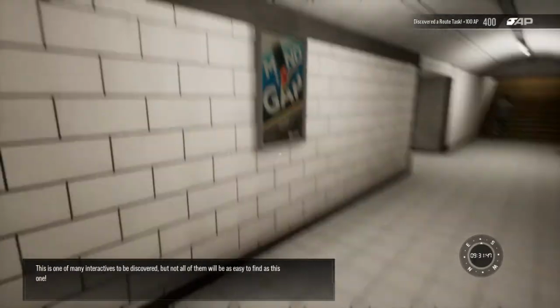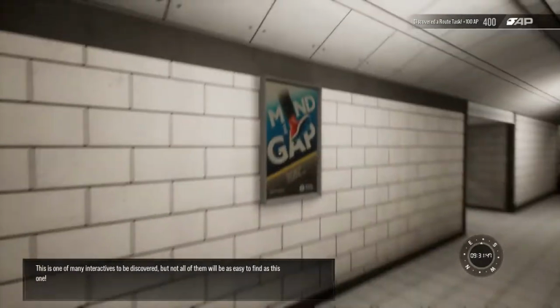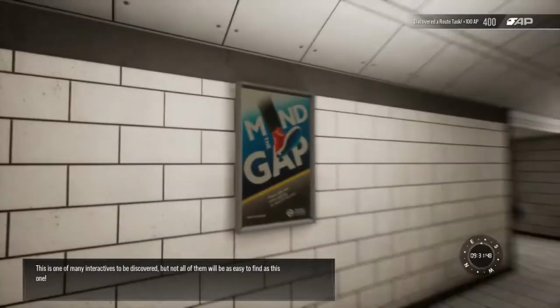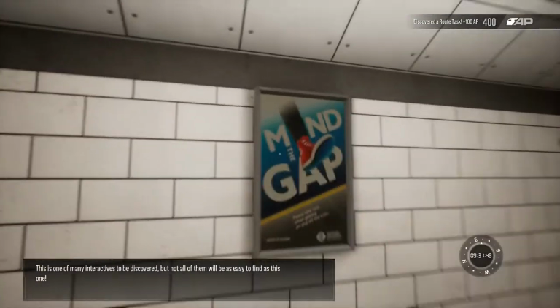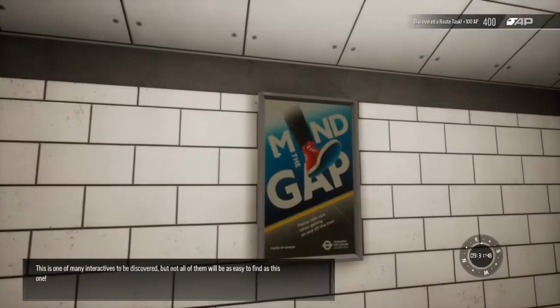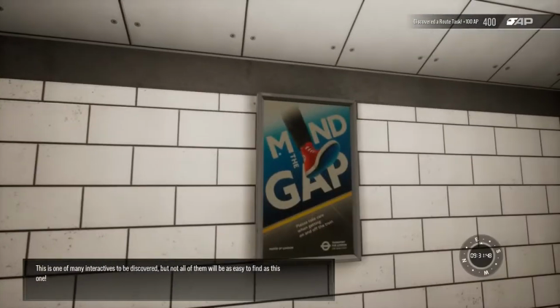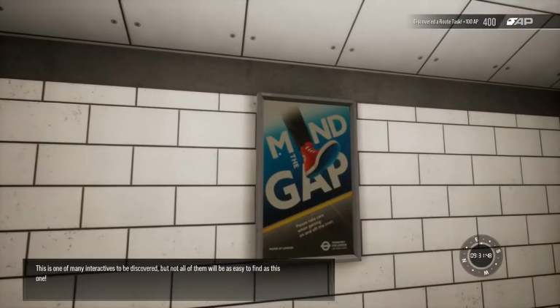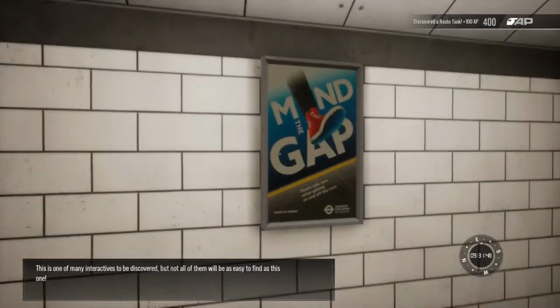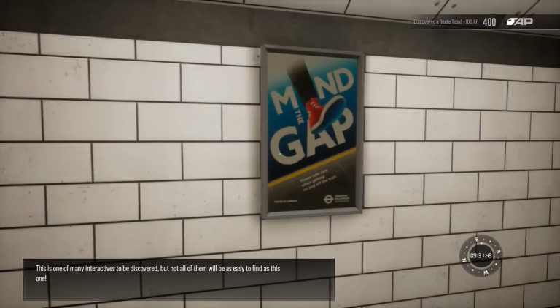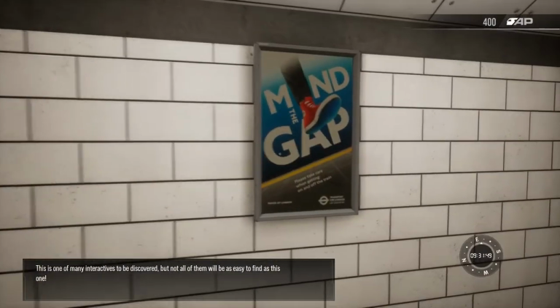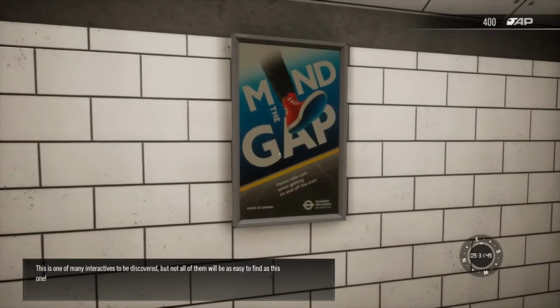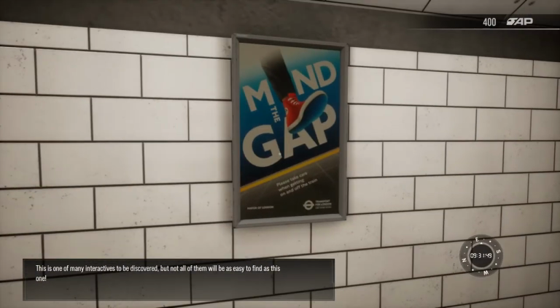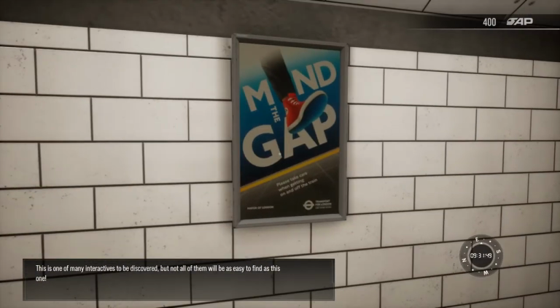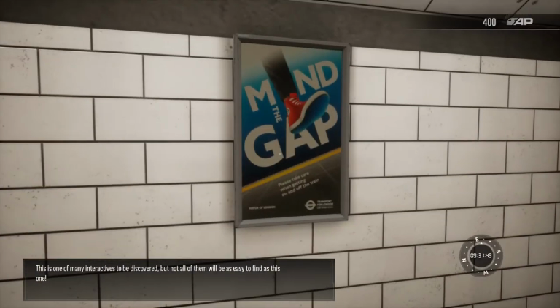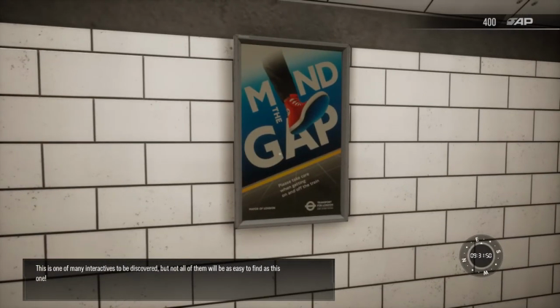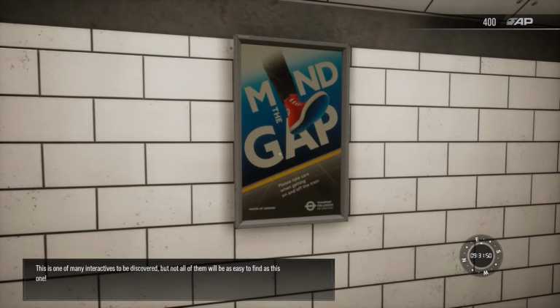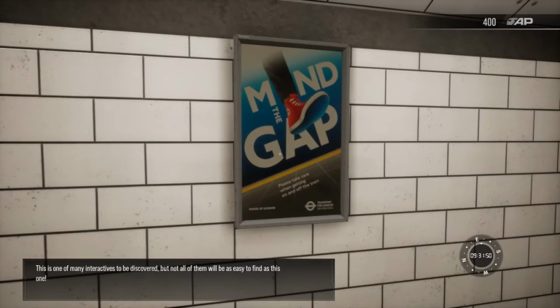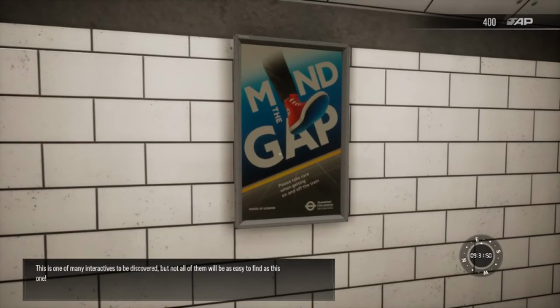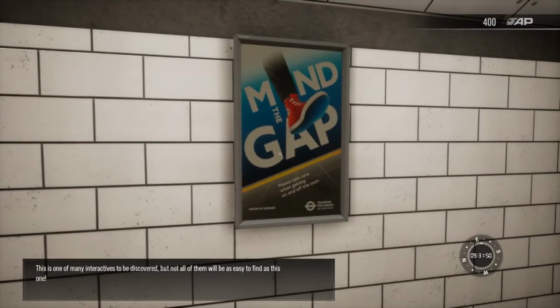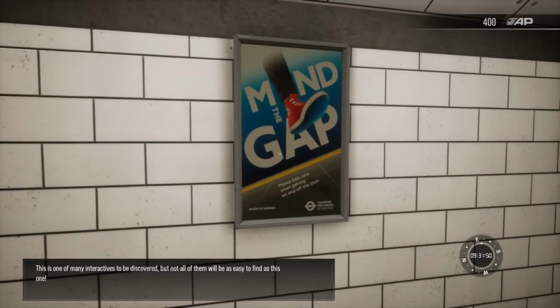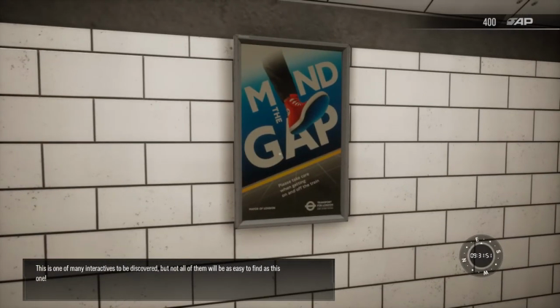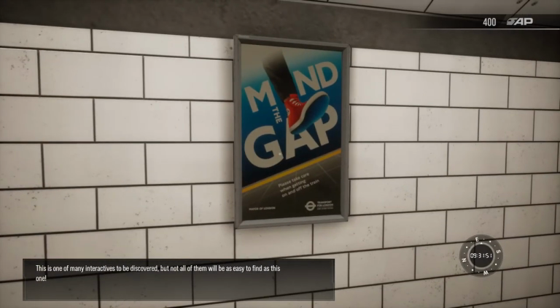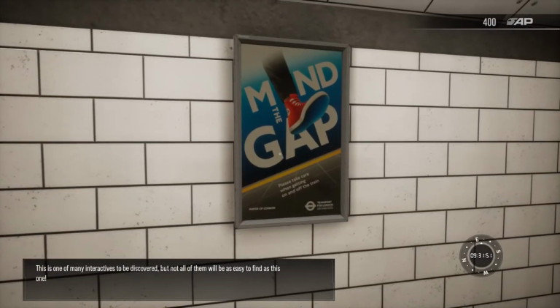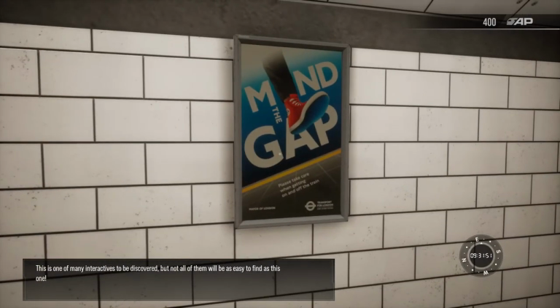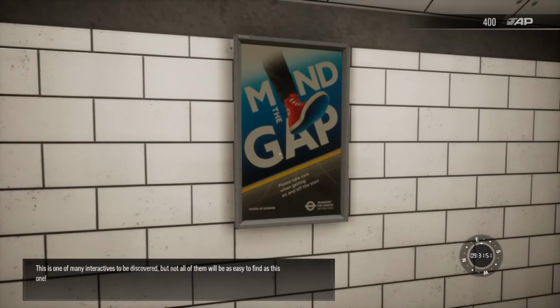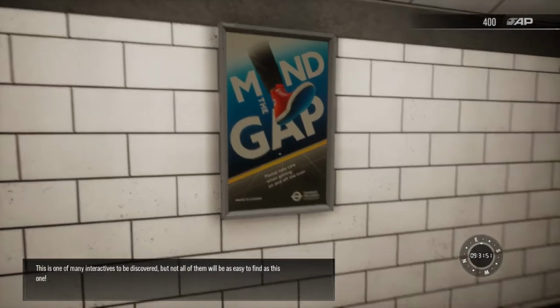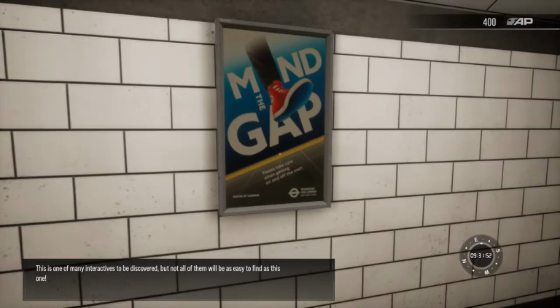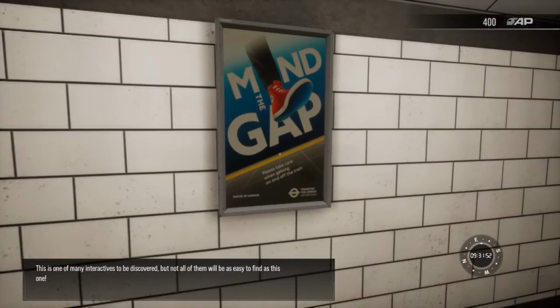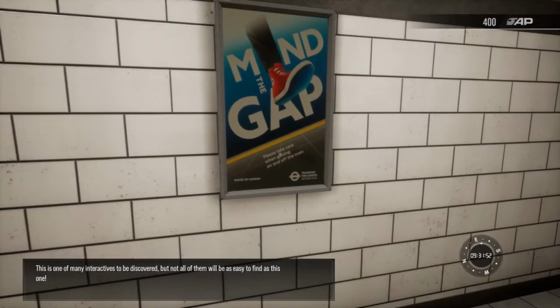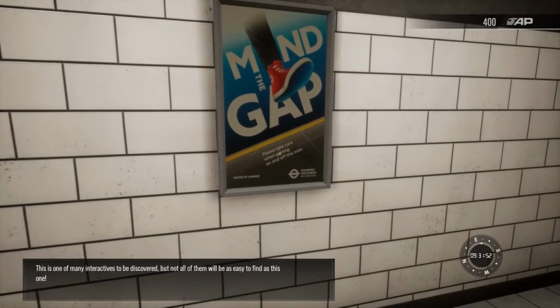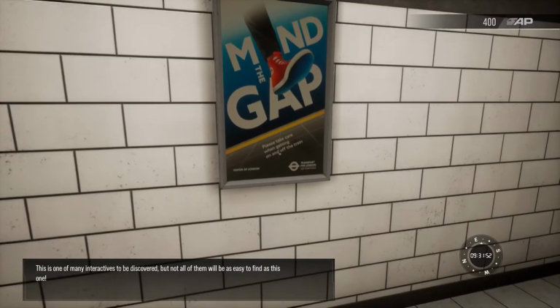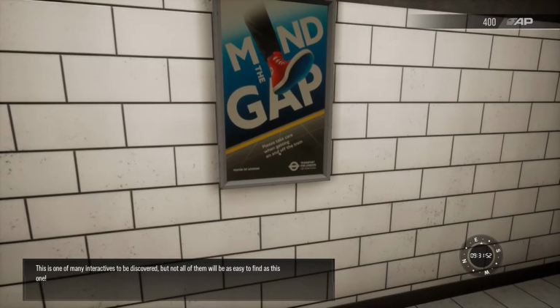This is one of many interactives to be discovered, but not all of them will be as easy to find as this one.